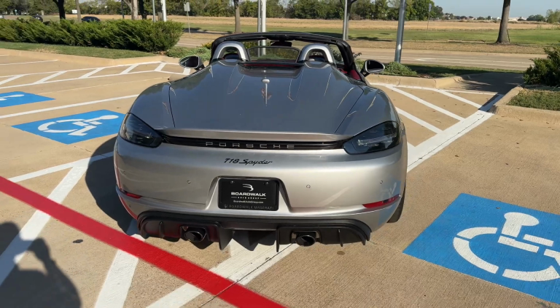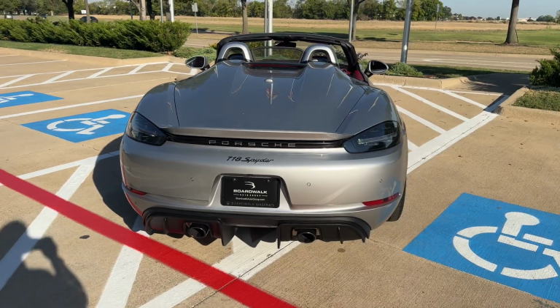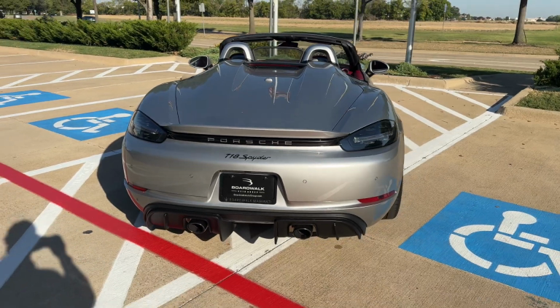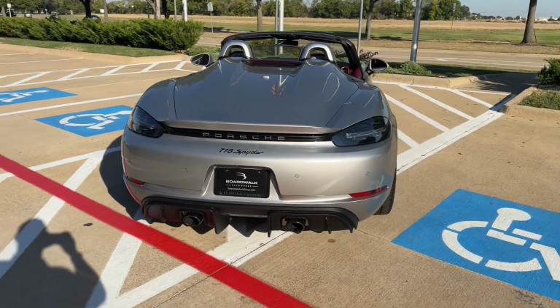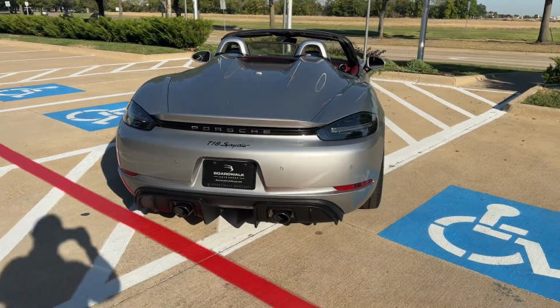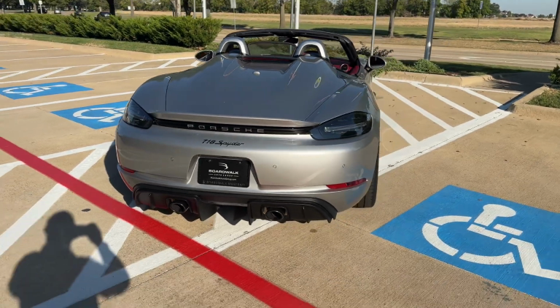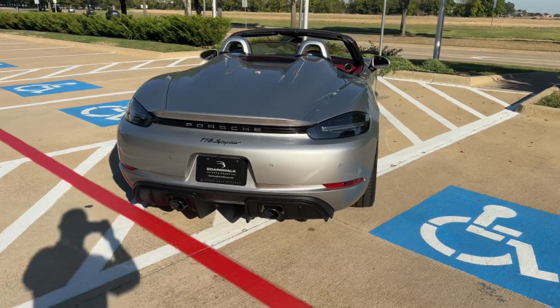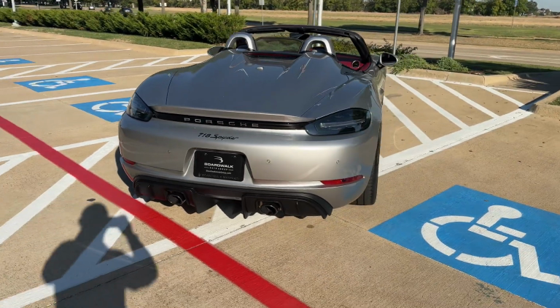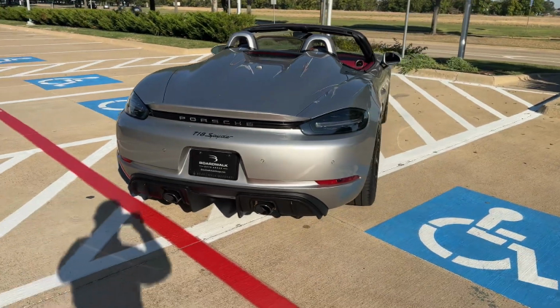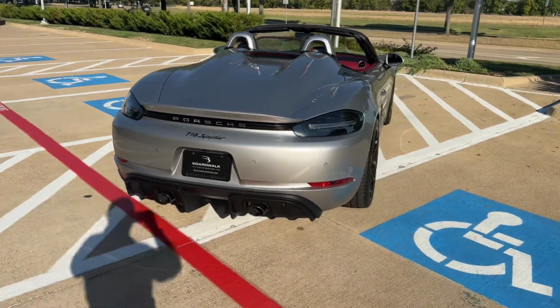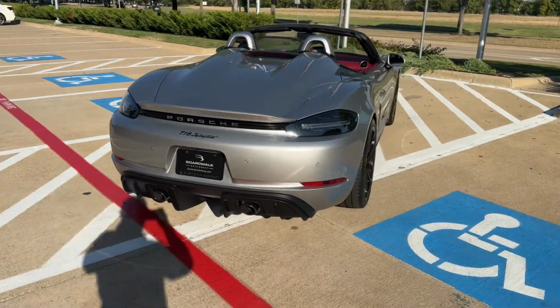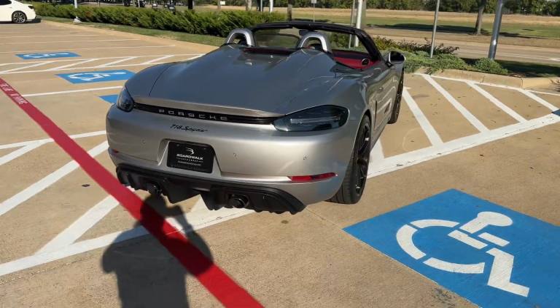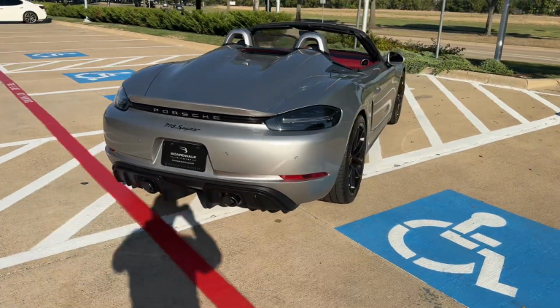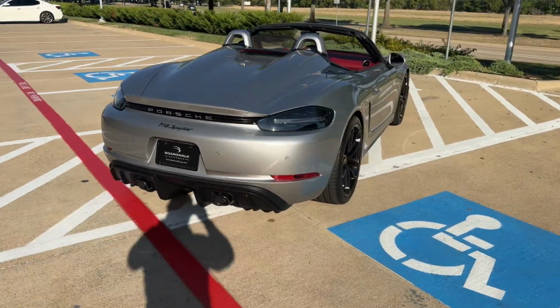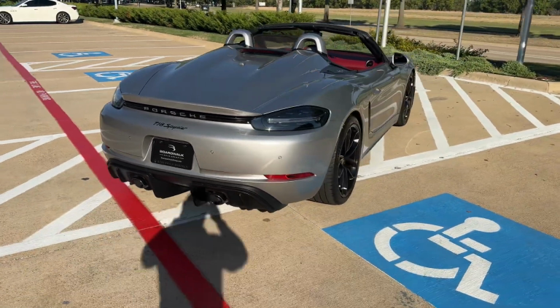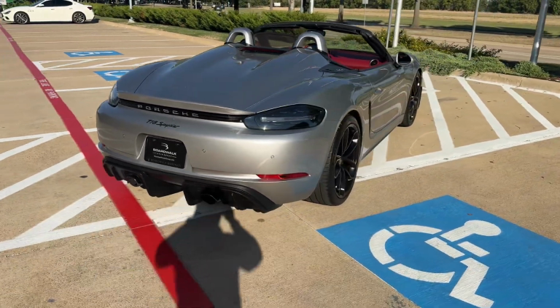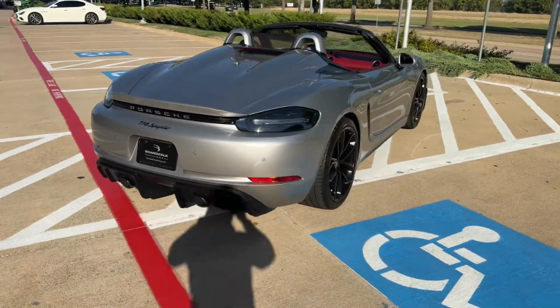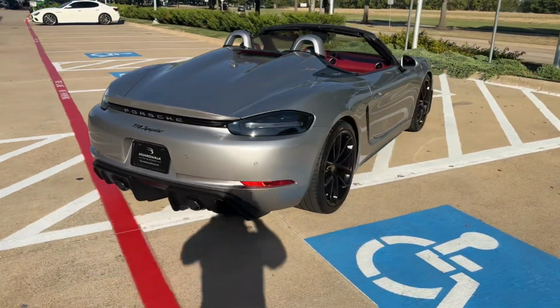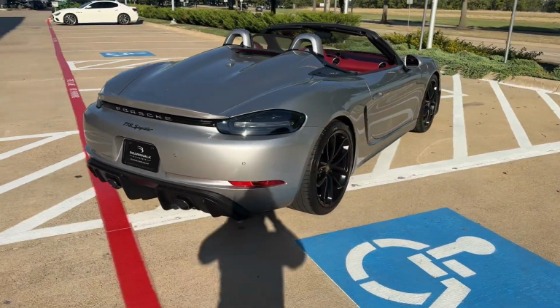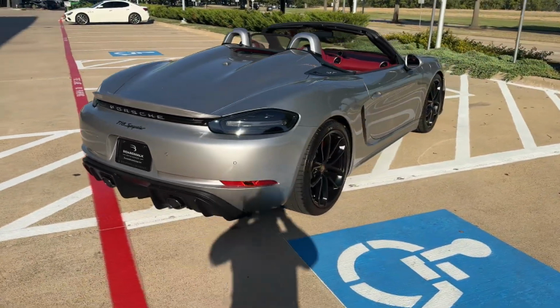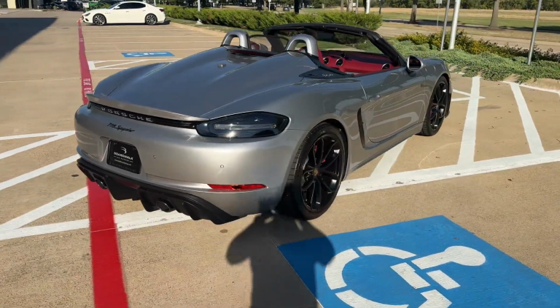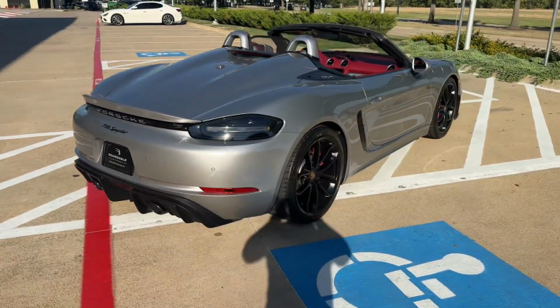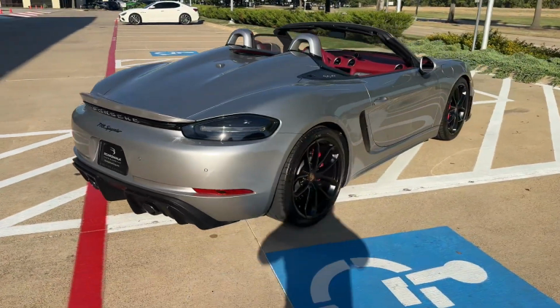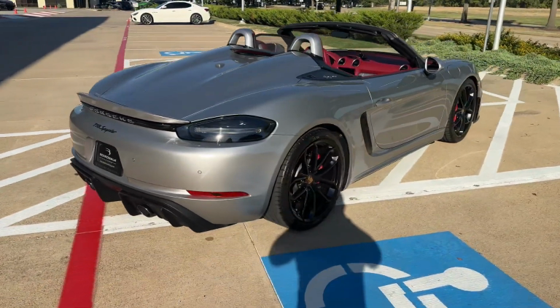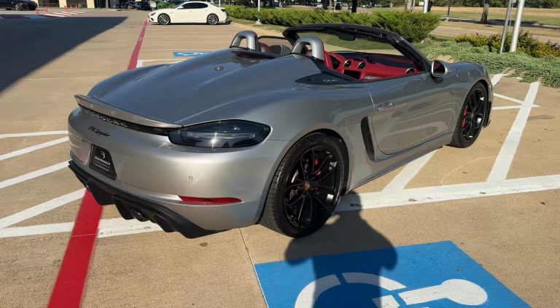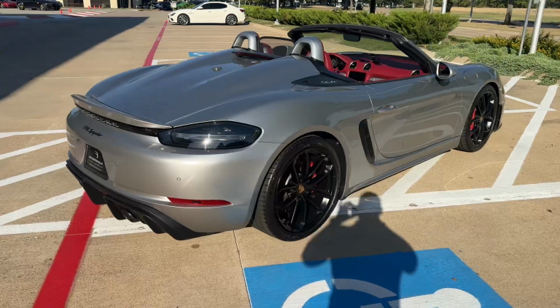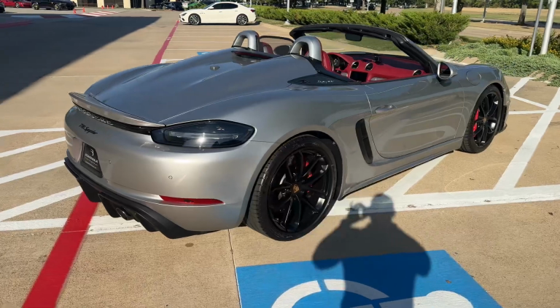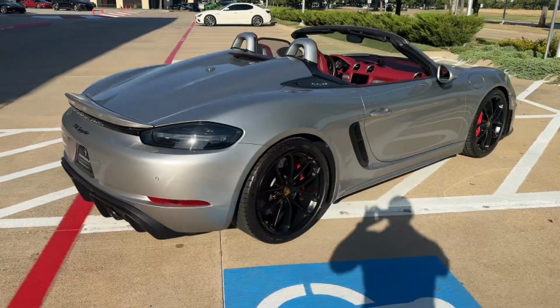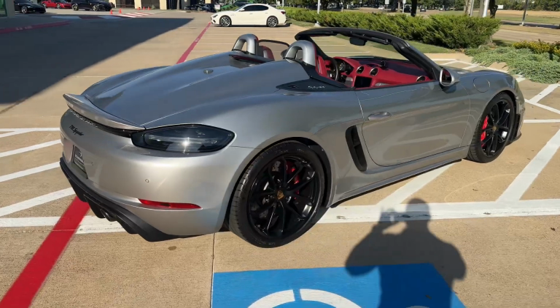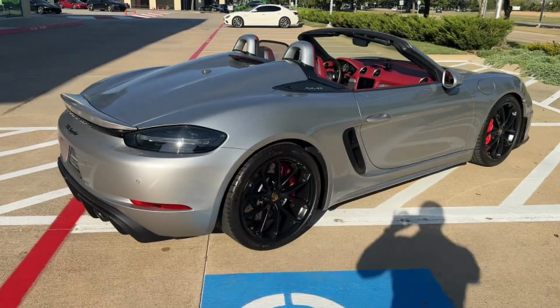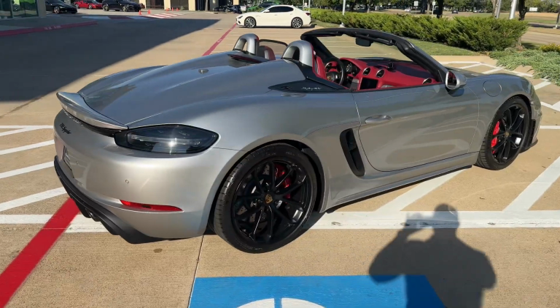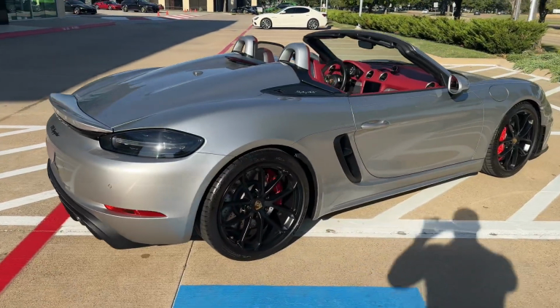Love the rear with the two power domes in the back. Rear diffuser, very pronounced.